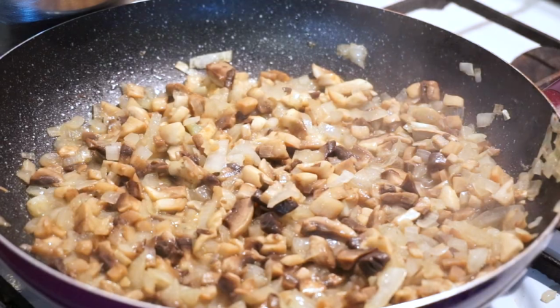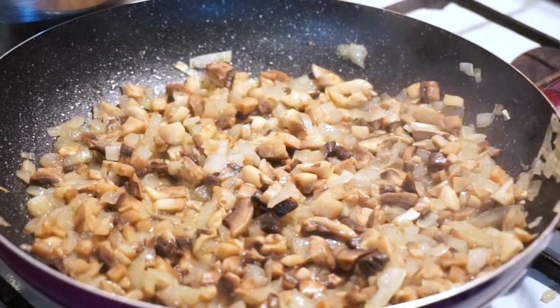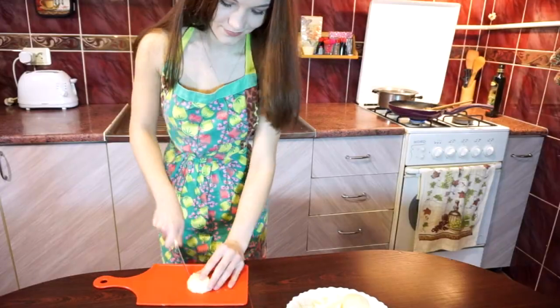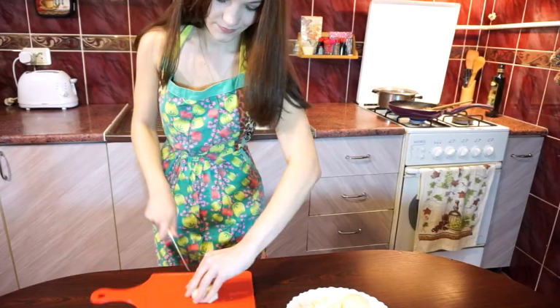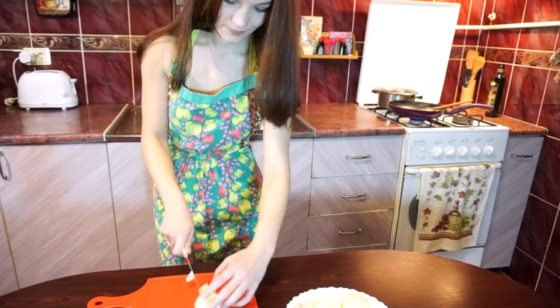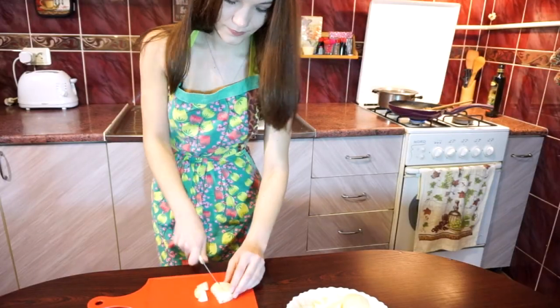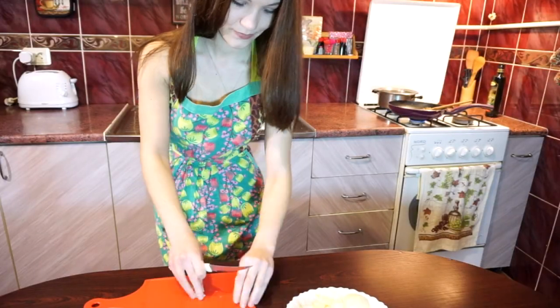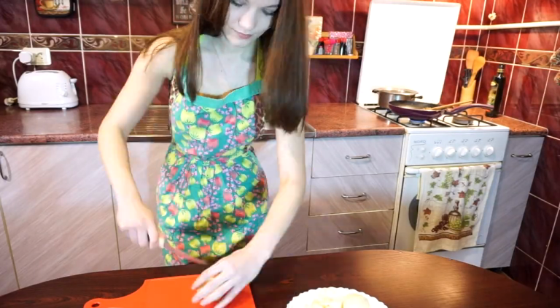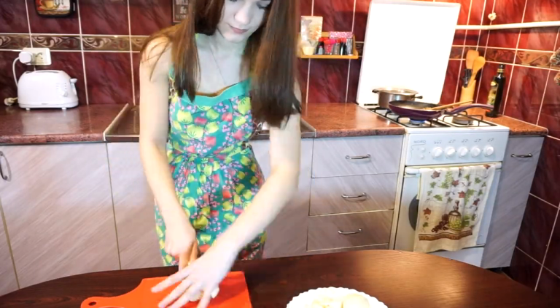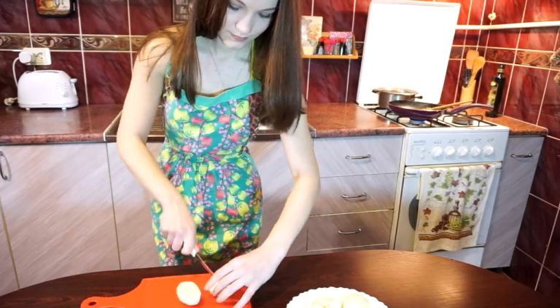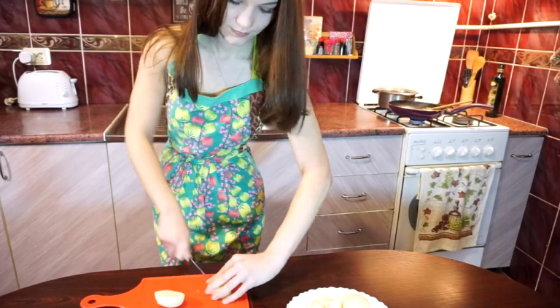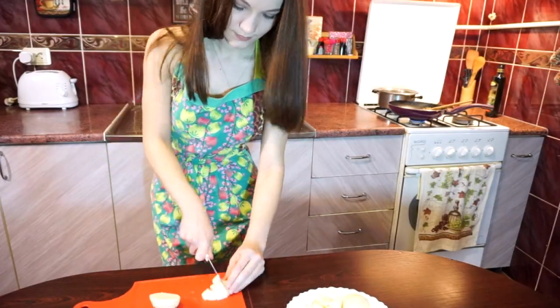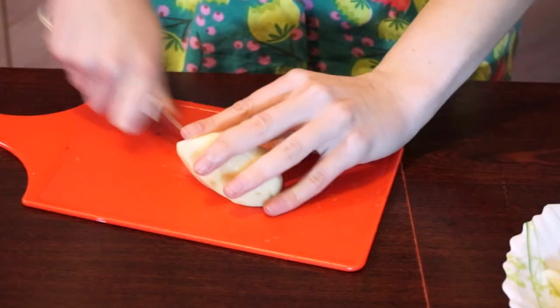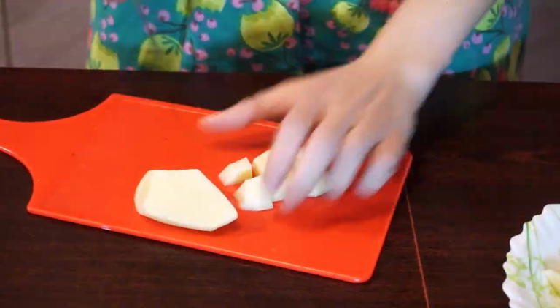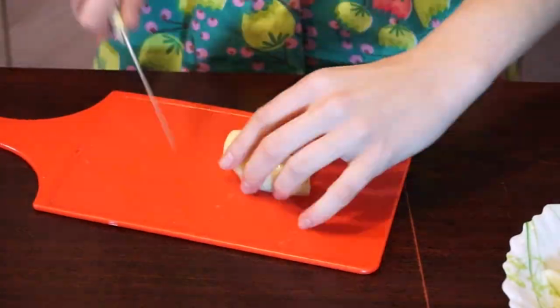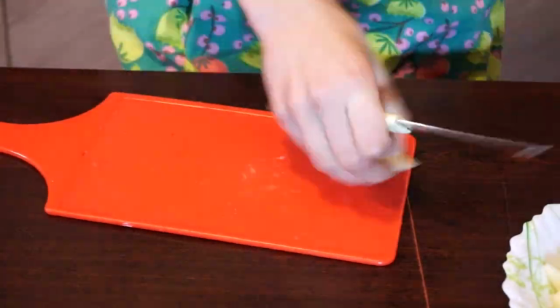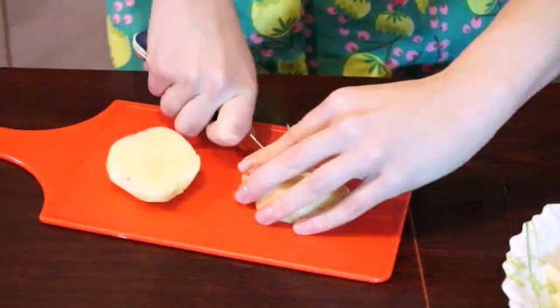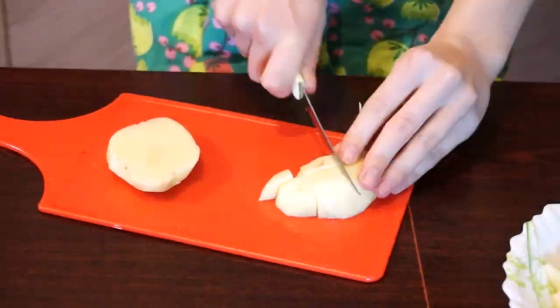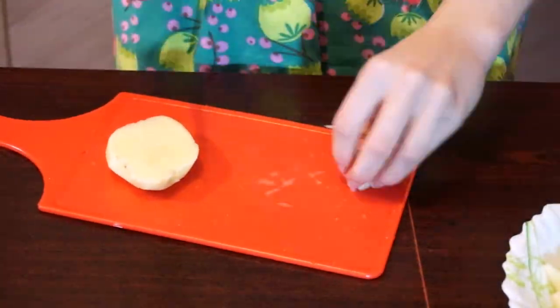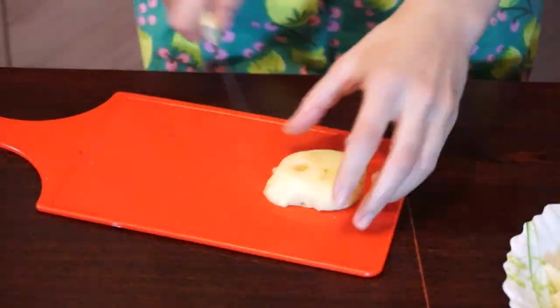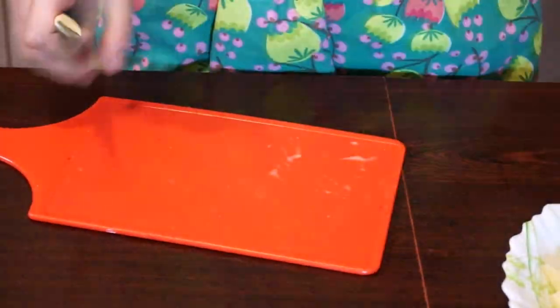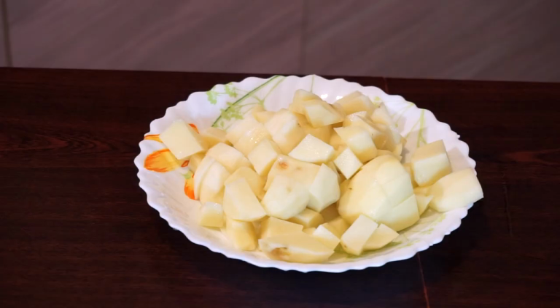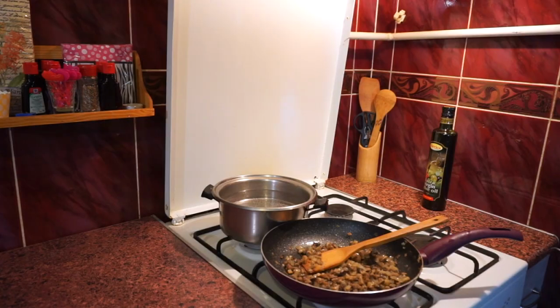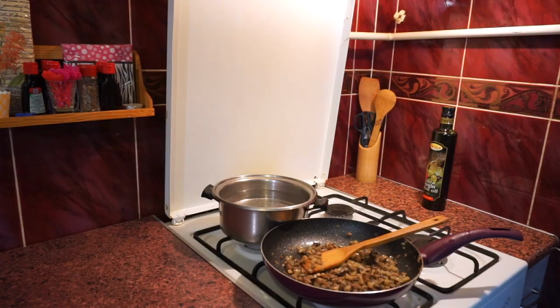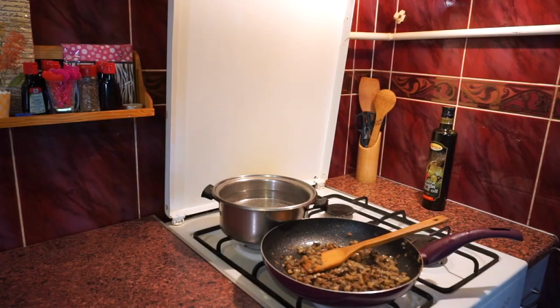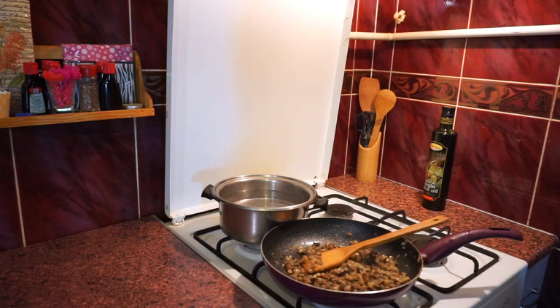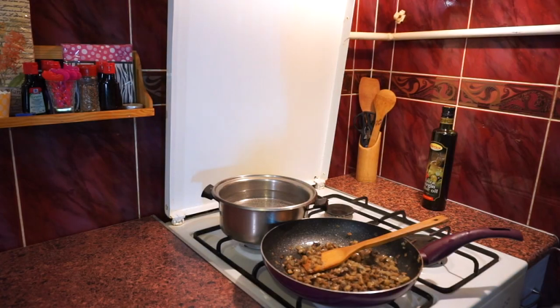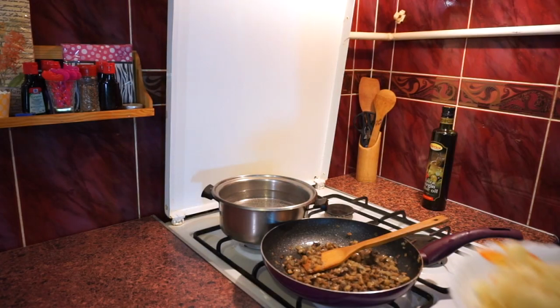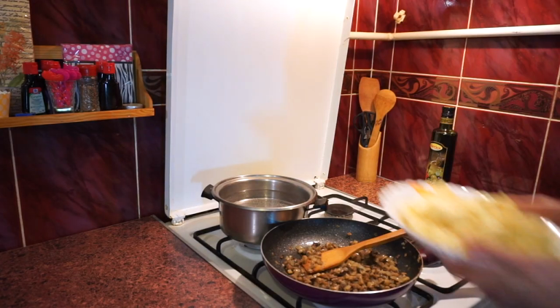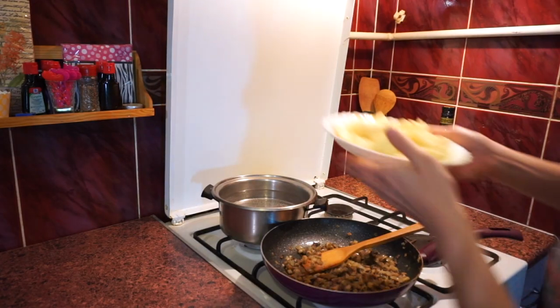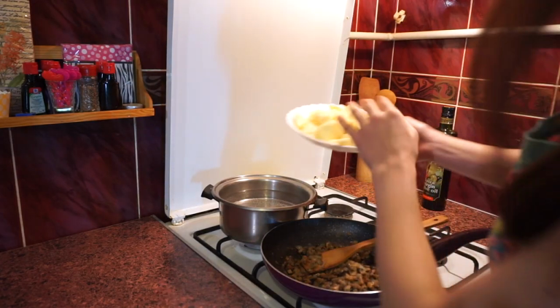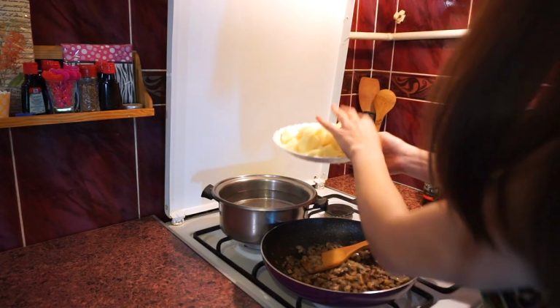While we are waiting for the mushrooms, let's cut the potatoes. The water is boiling, so let's send our potatoes in.